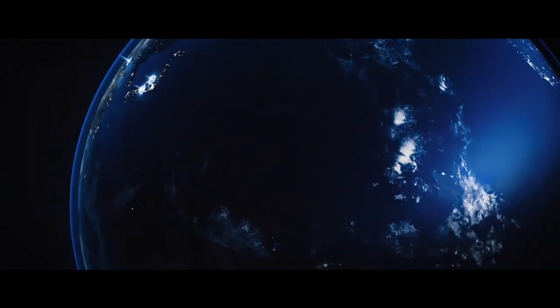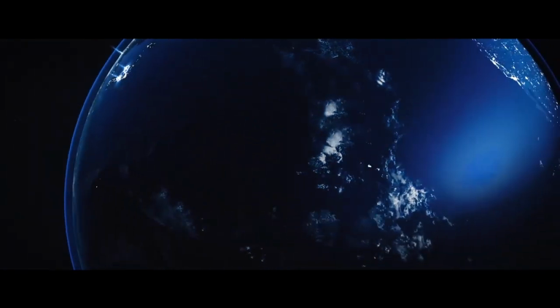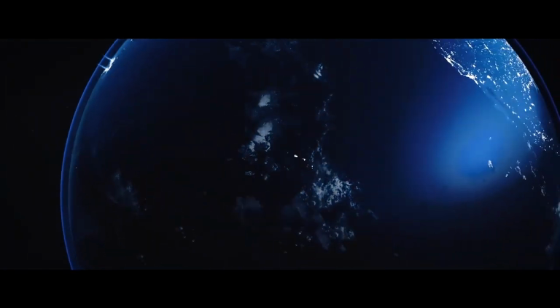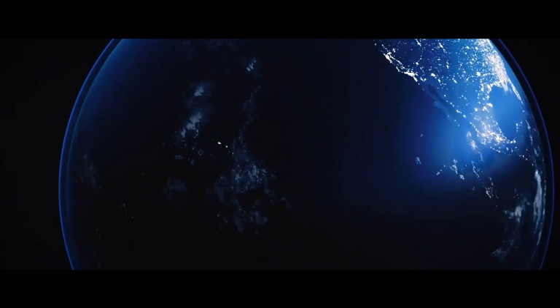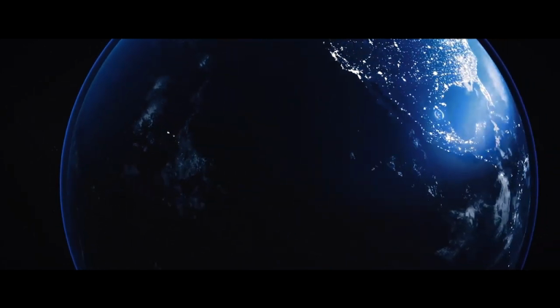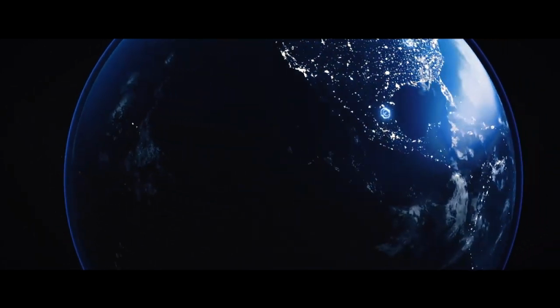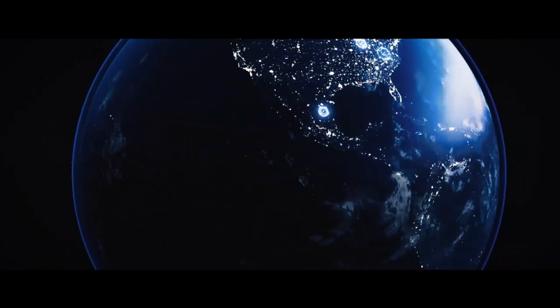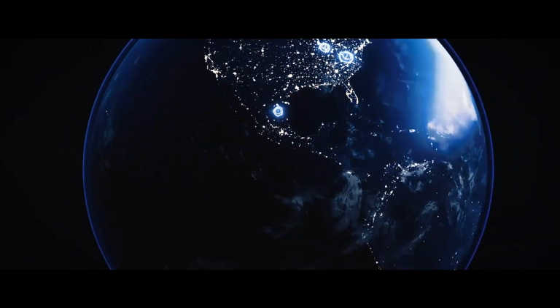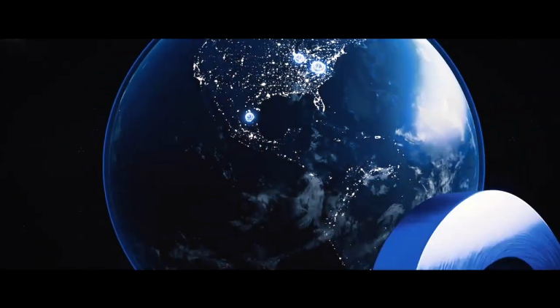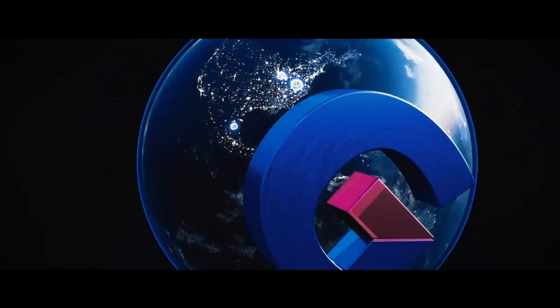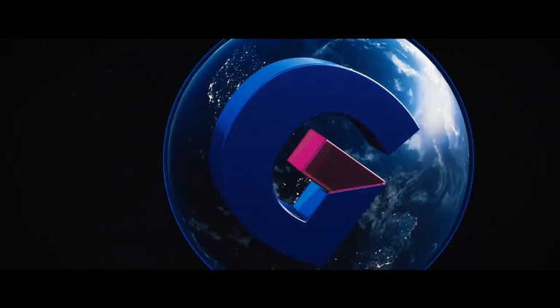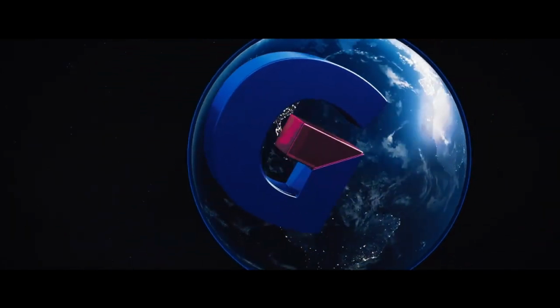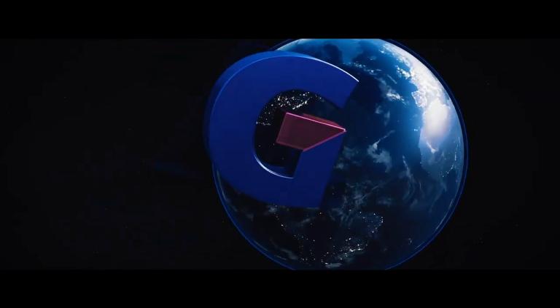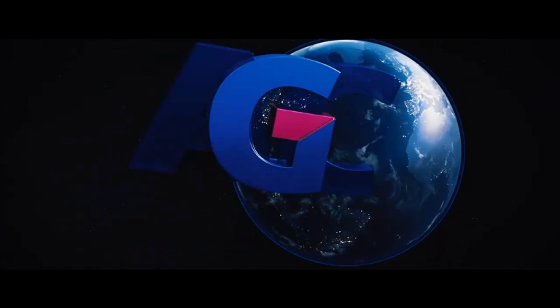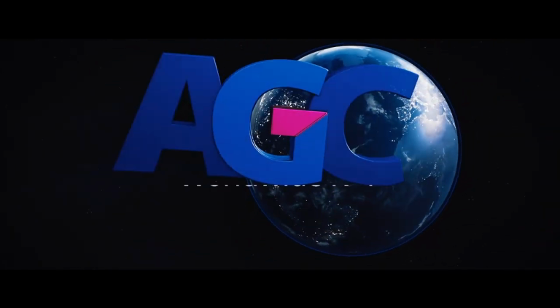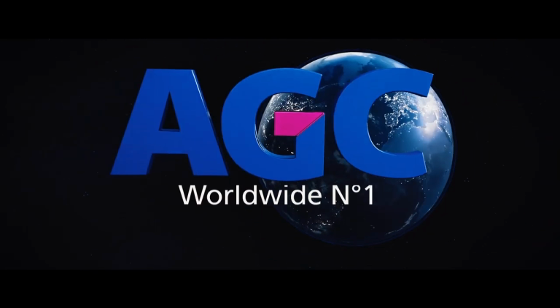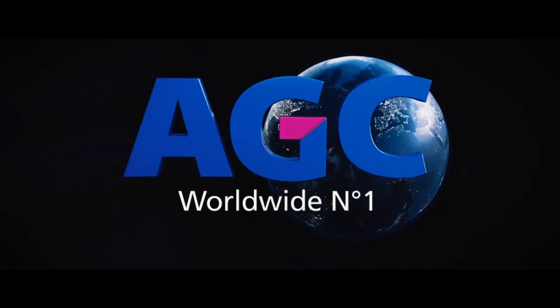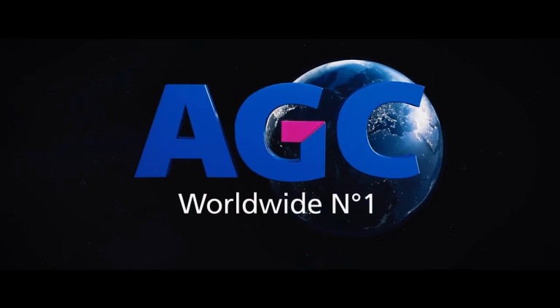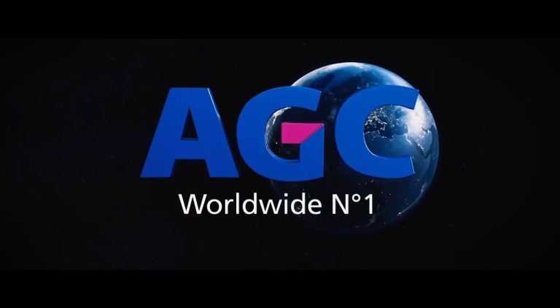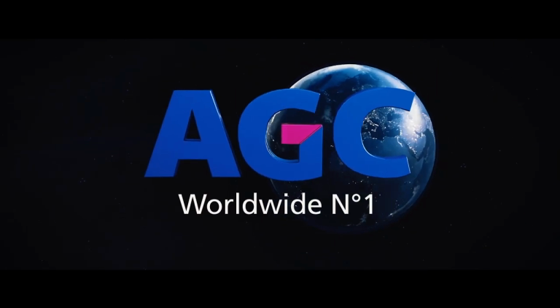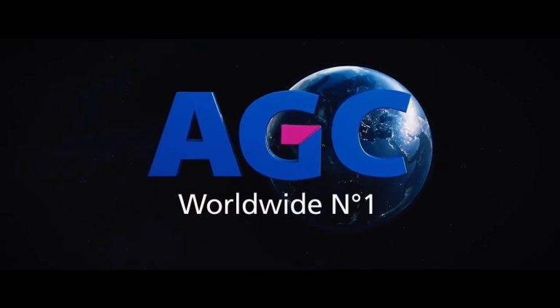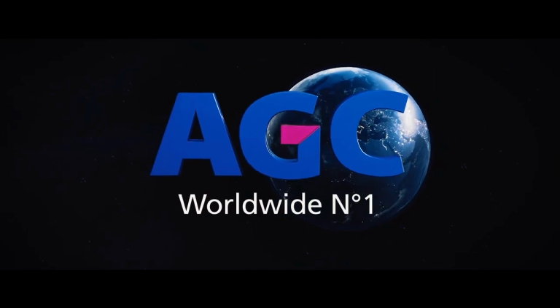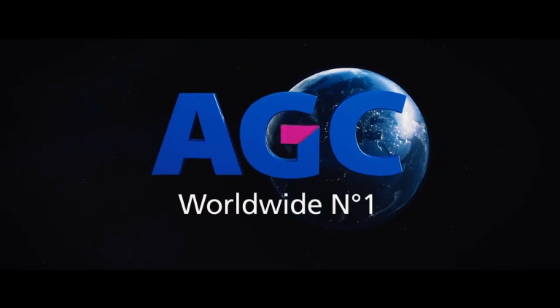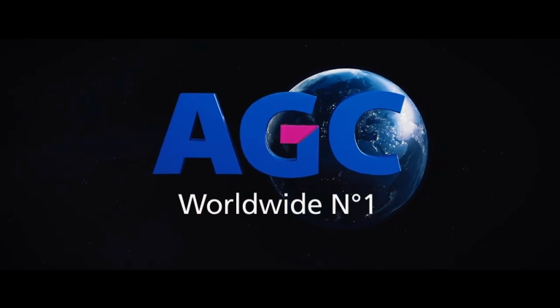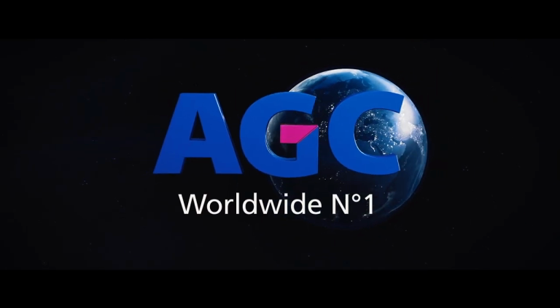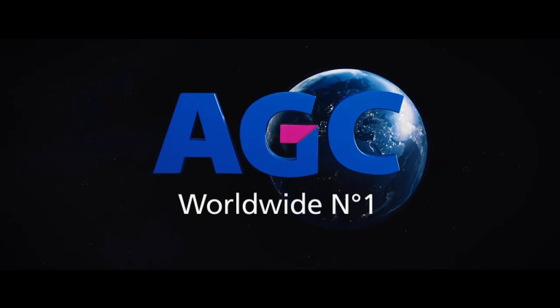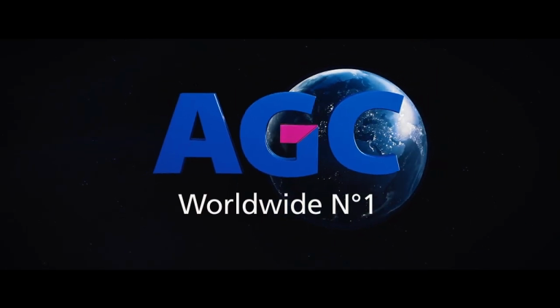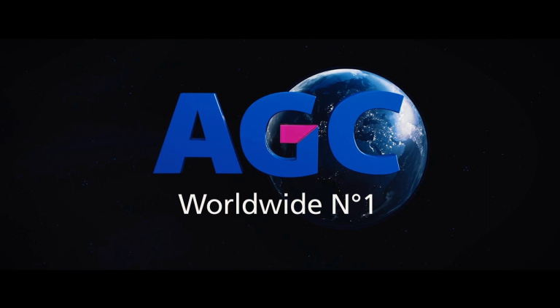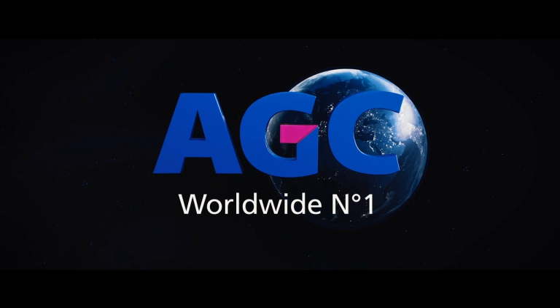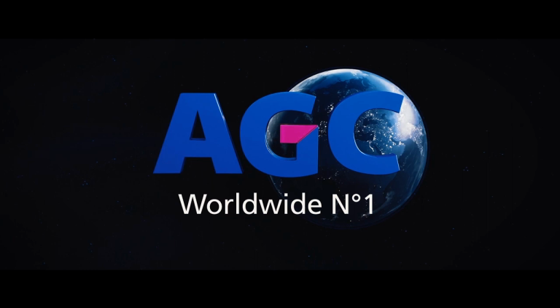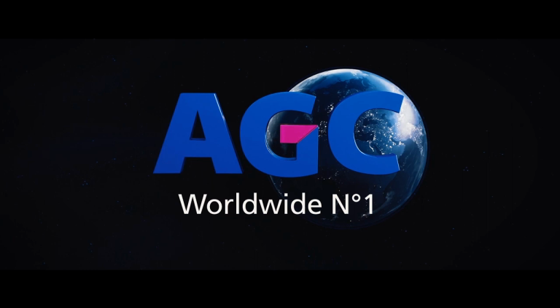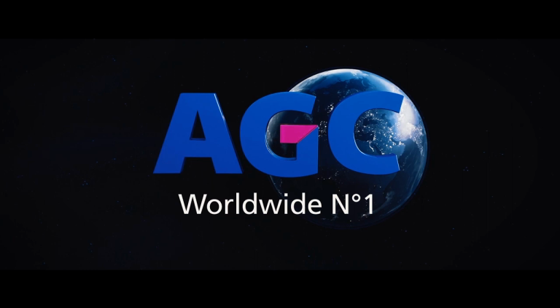AGC's fully integrated value chain offers unrivaled levels of speed, capabilities, and quality.